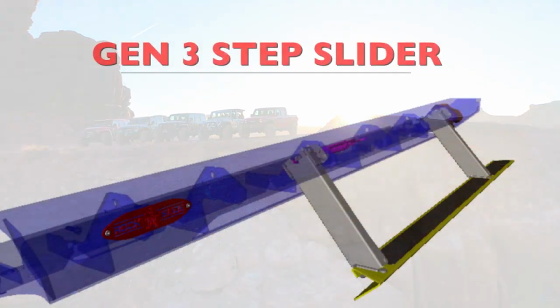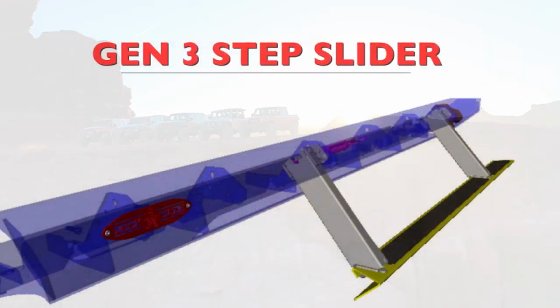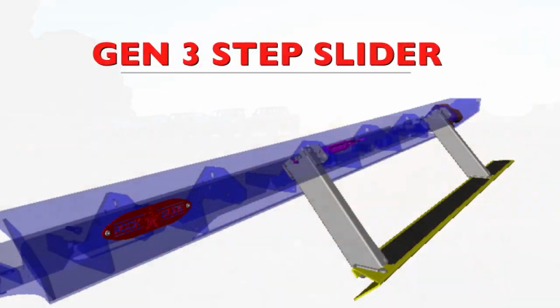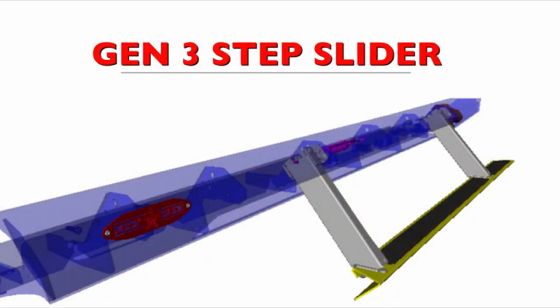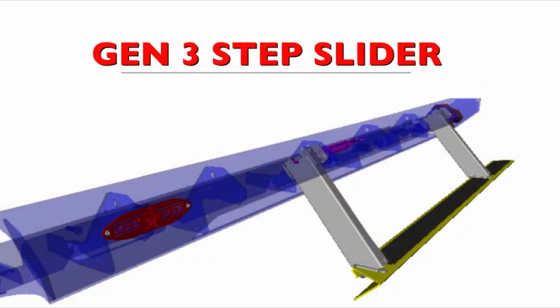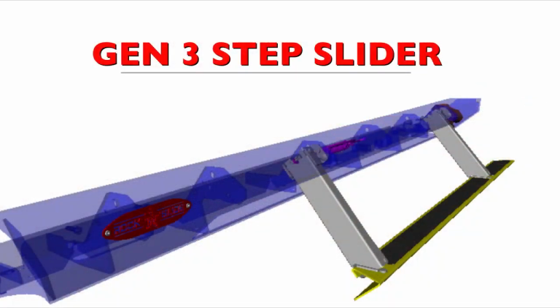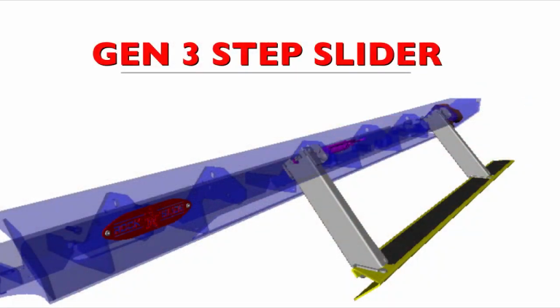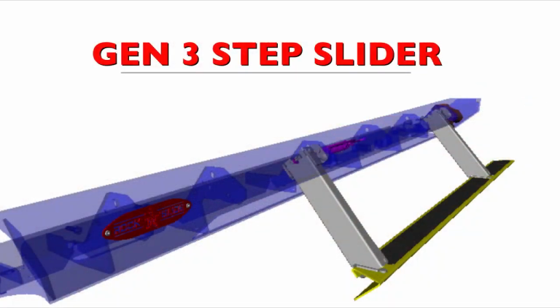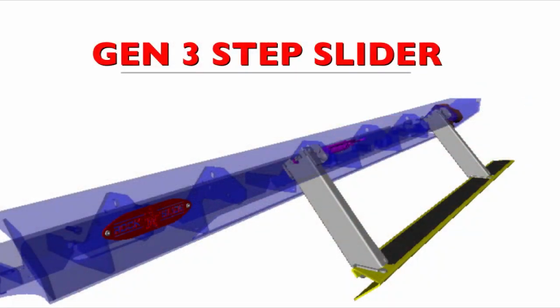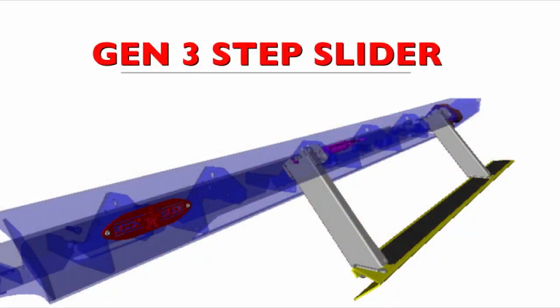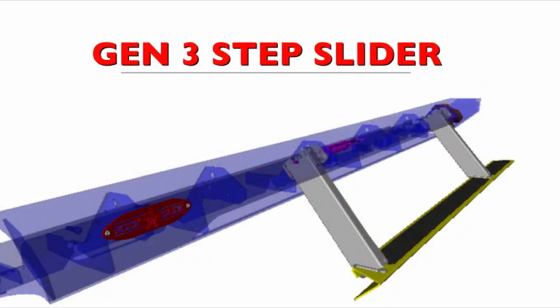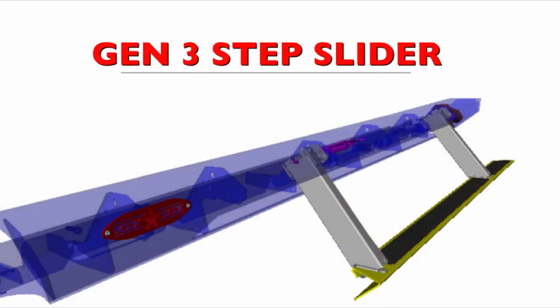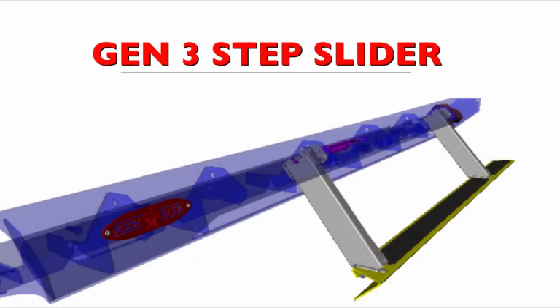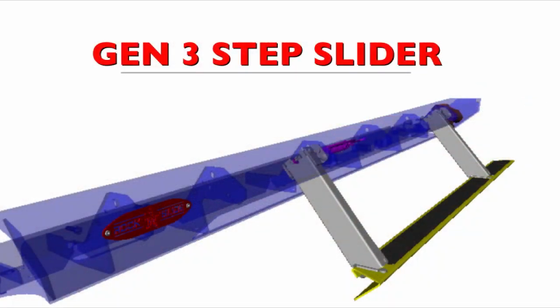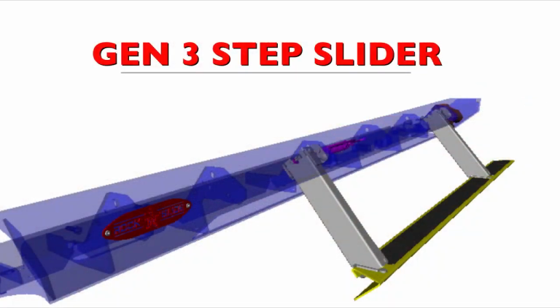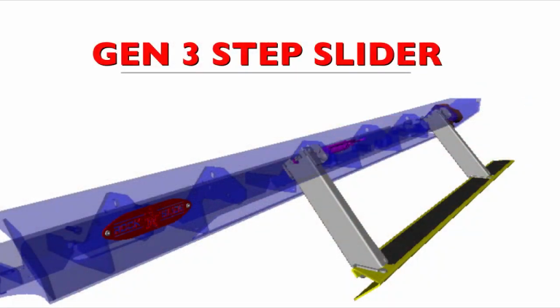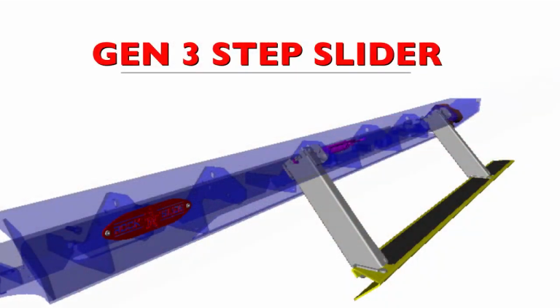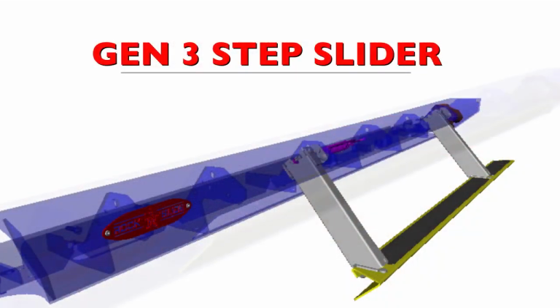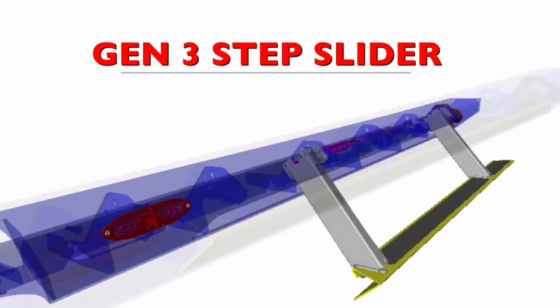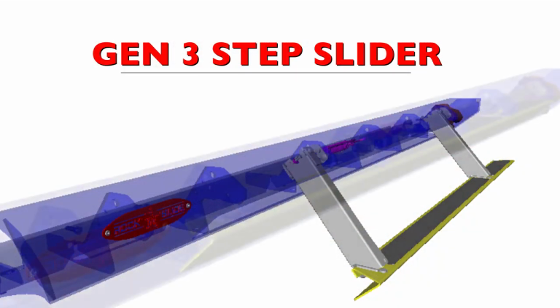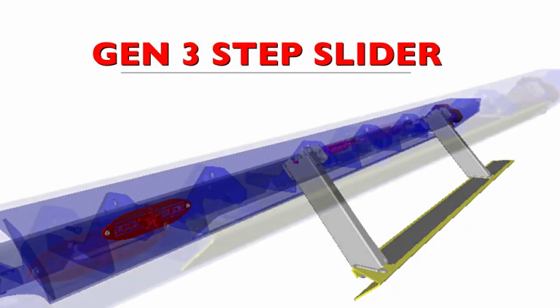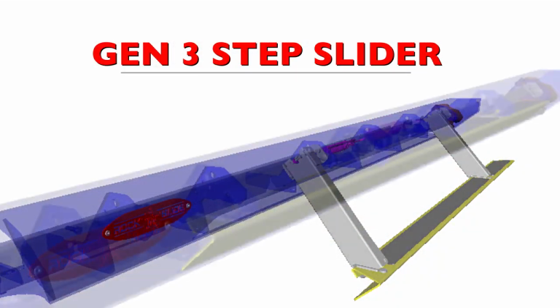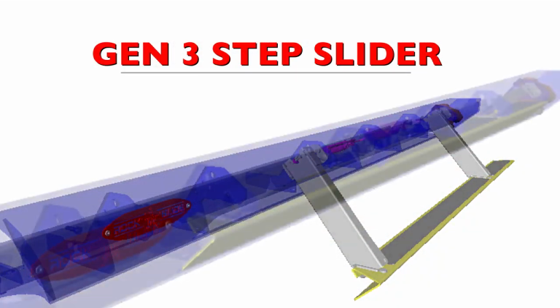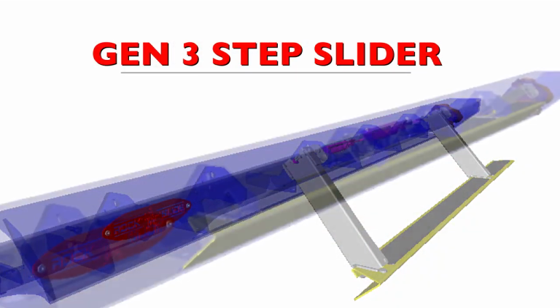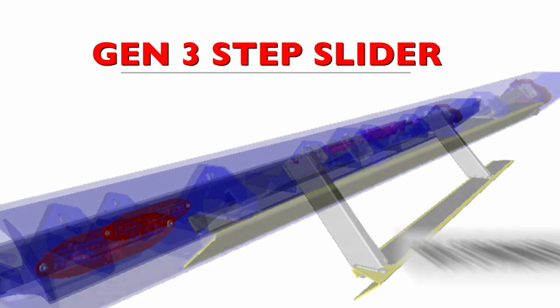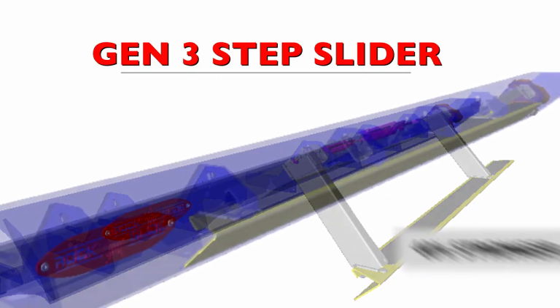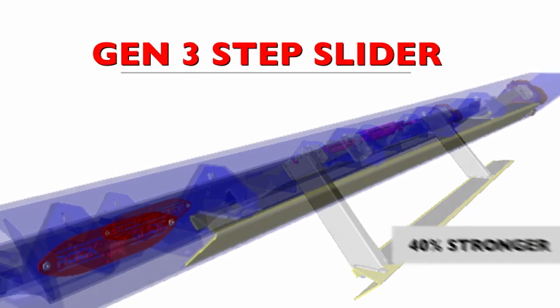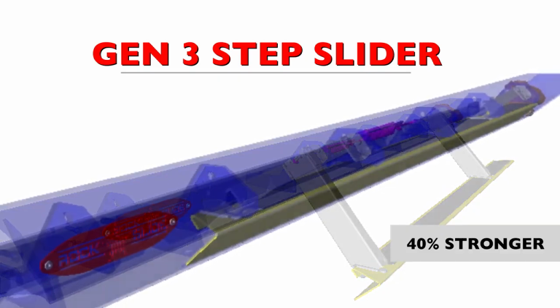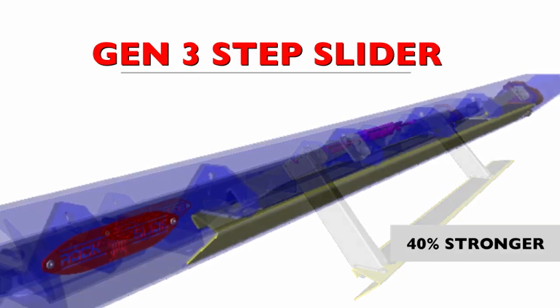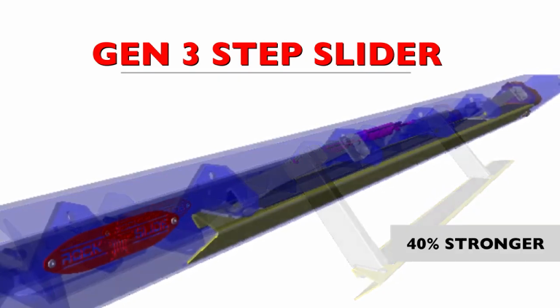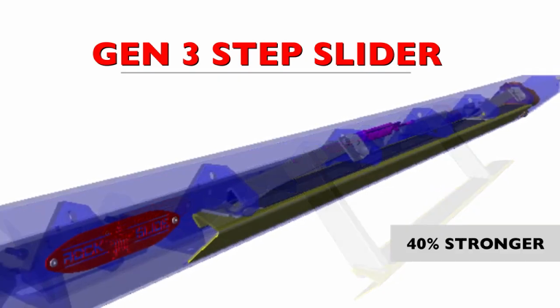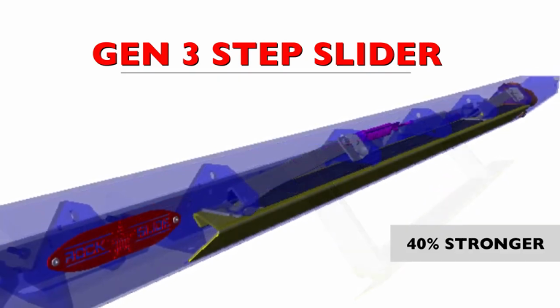We've upgraded to a high strength, low alloy steel, improving impact features by 40%.